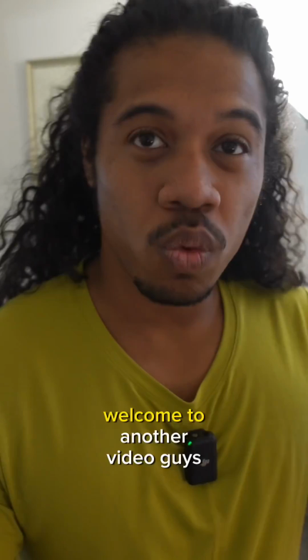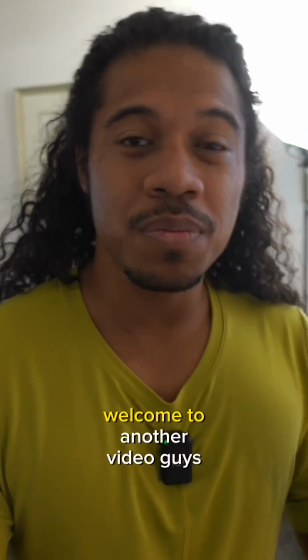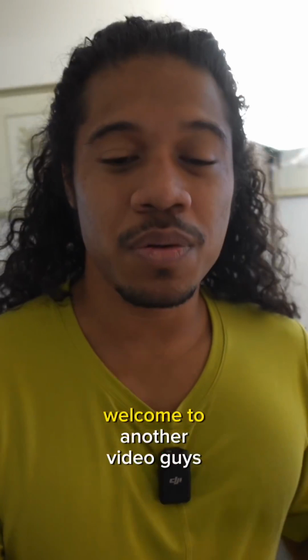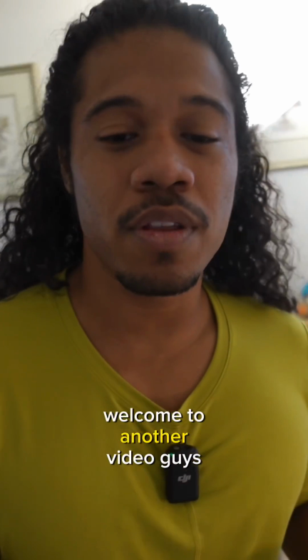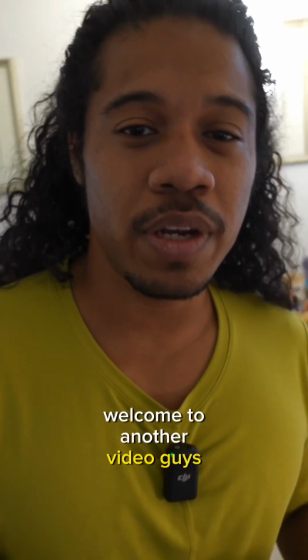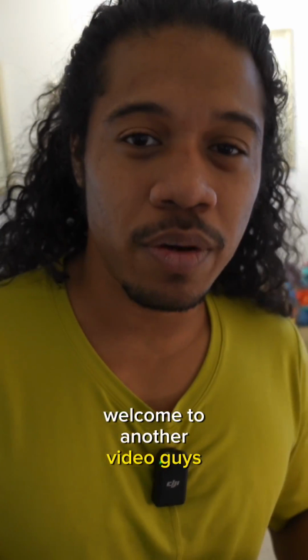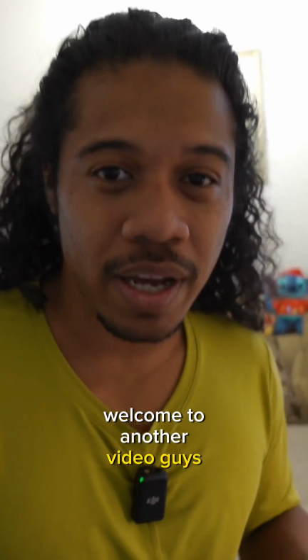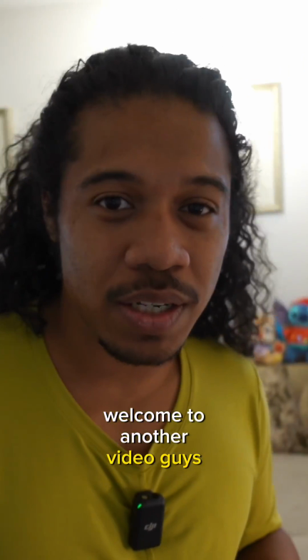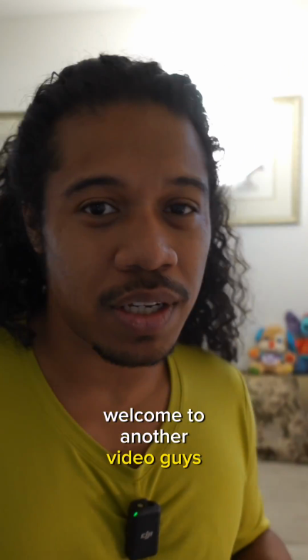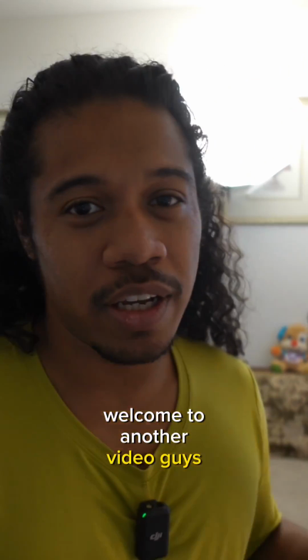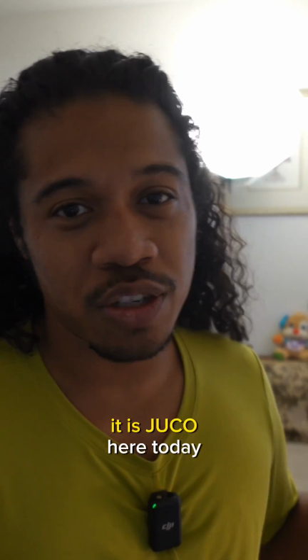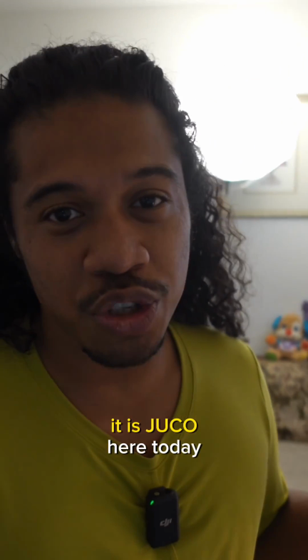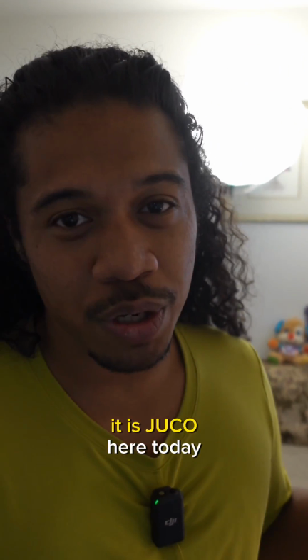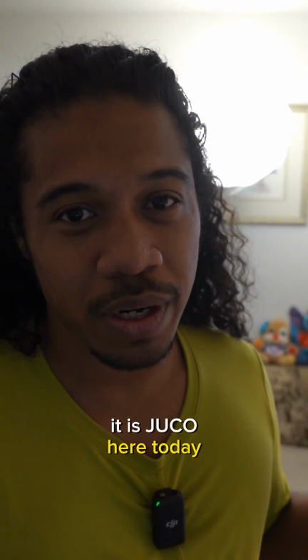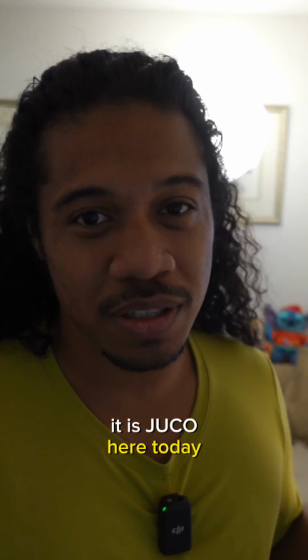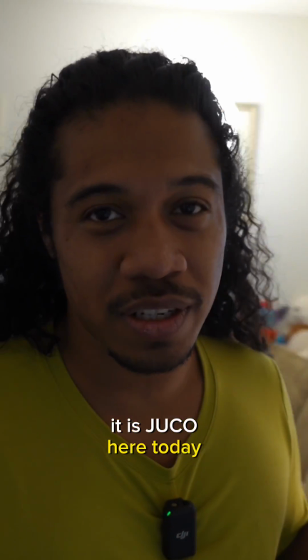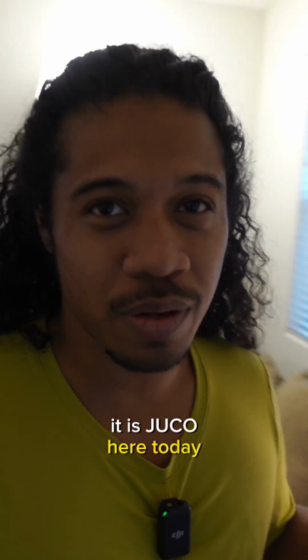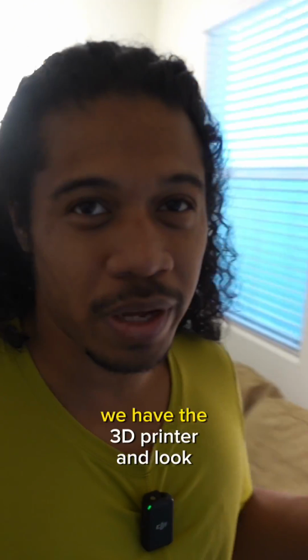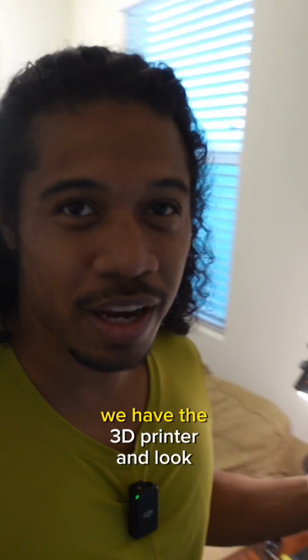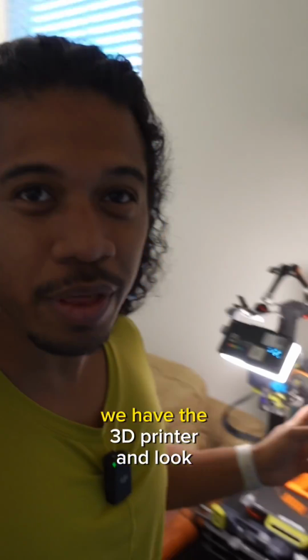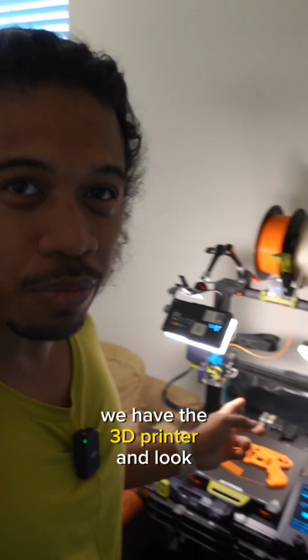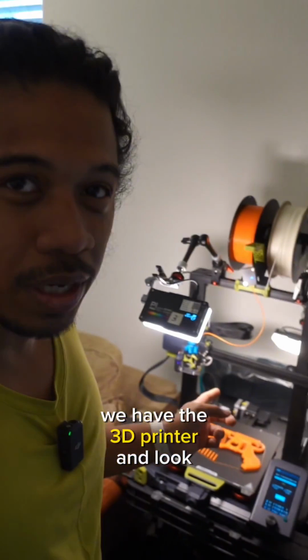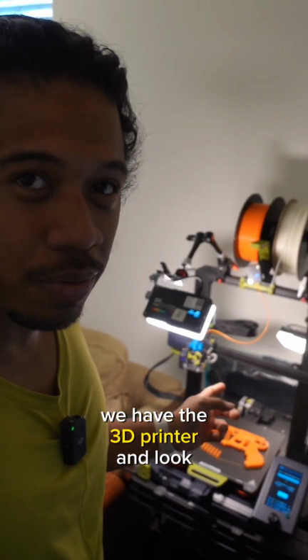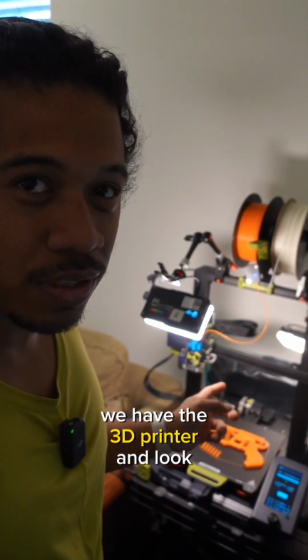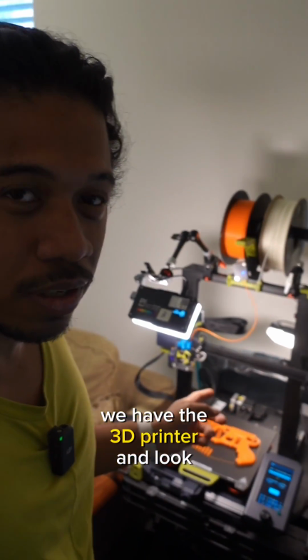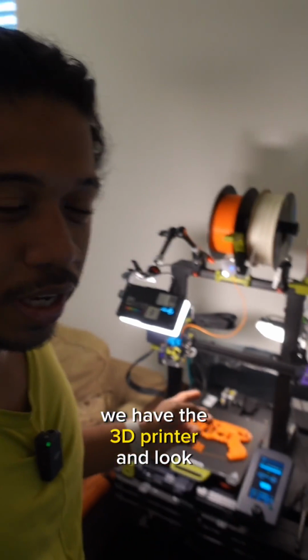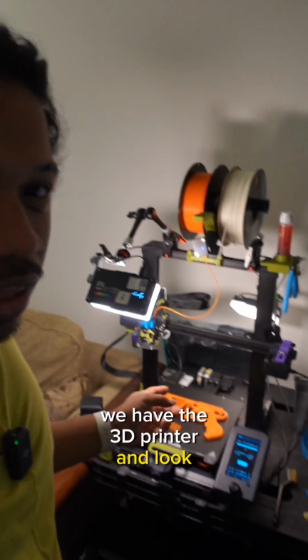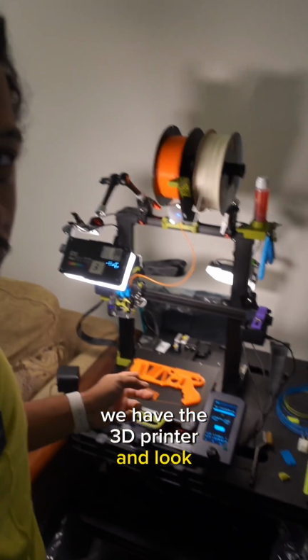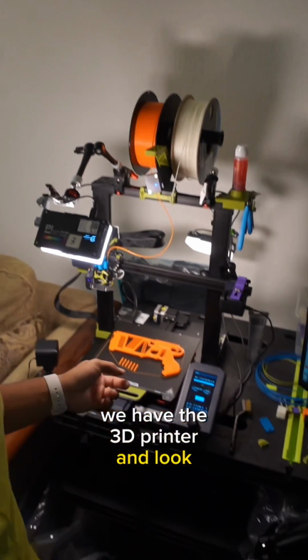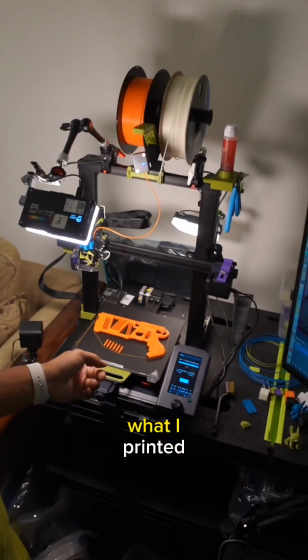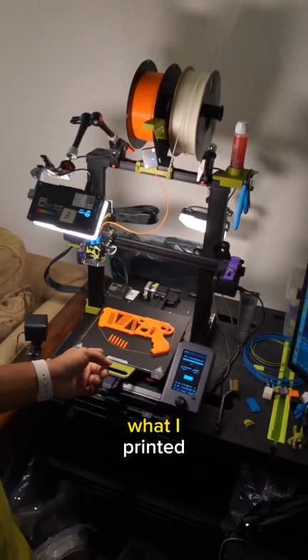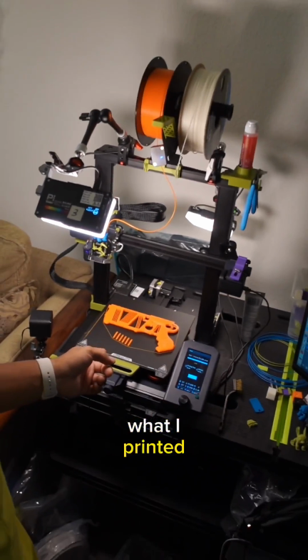Welcome to another video guys. It is Juco here today. We have the 3D printer and look what I printed.